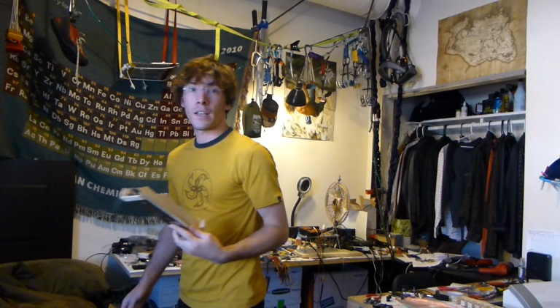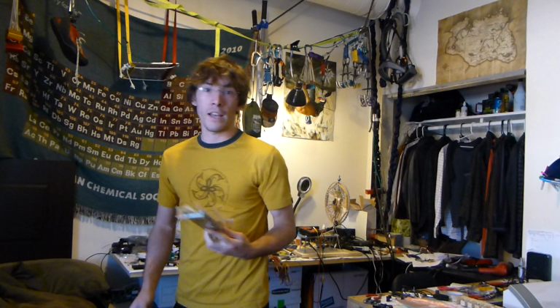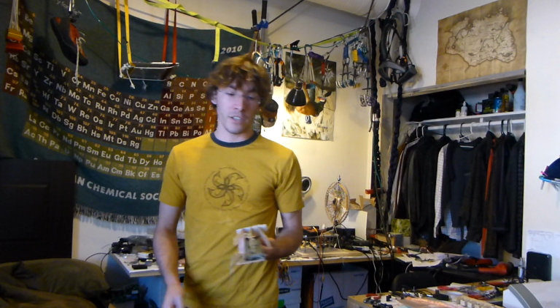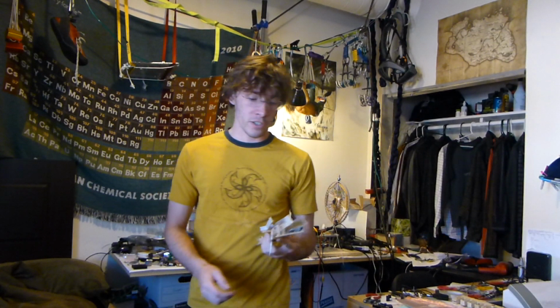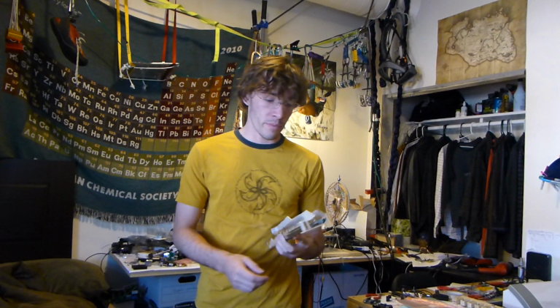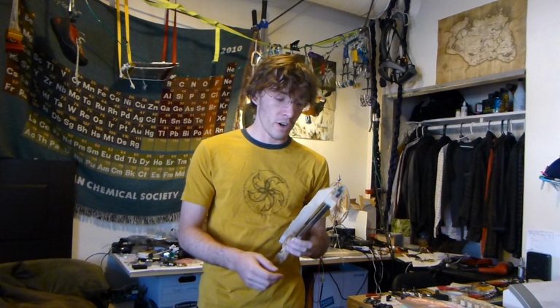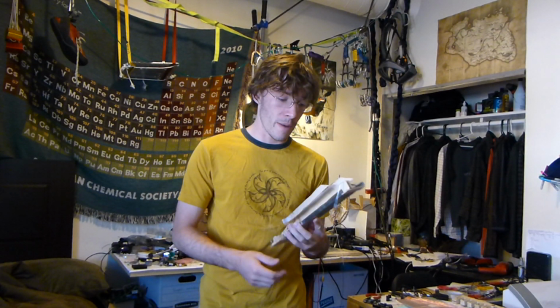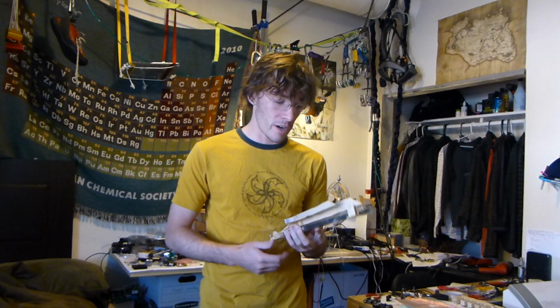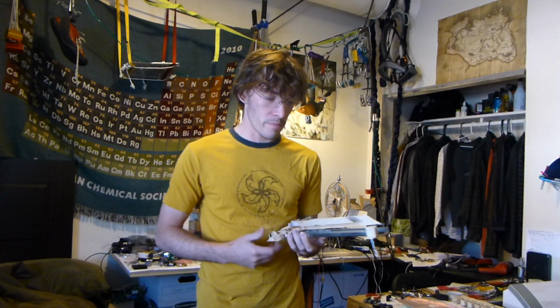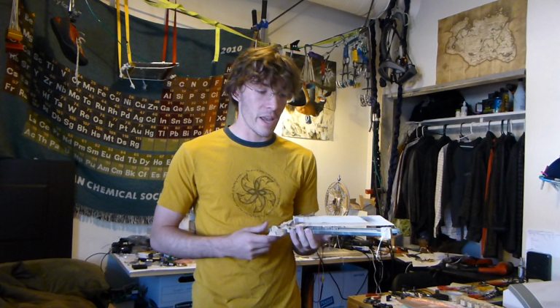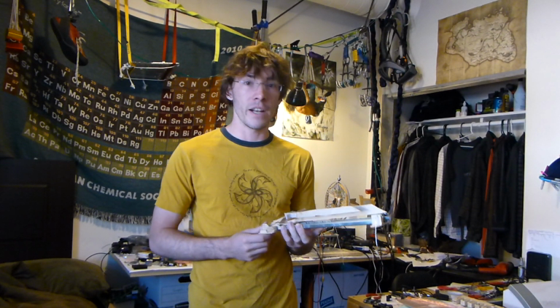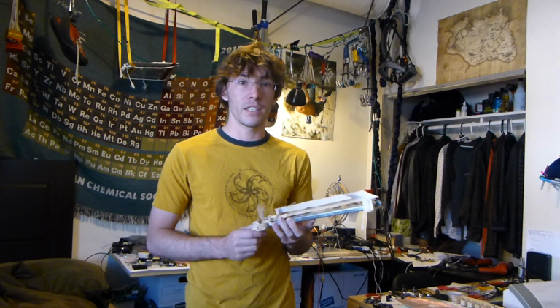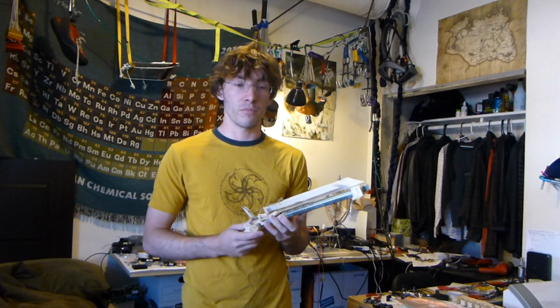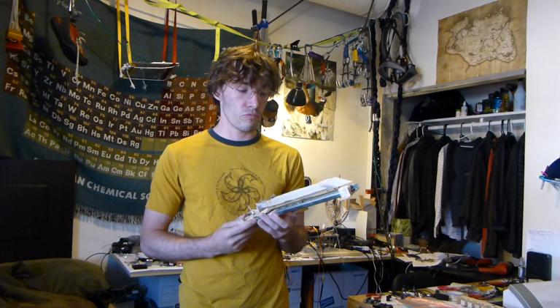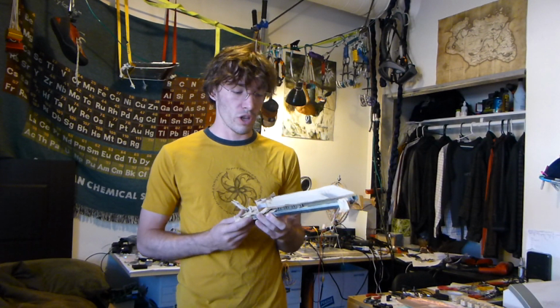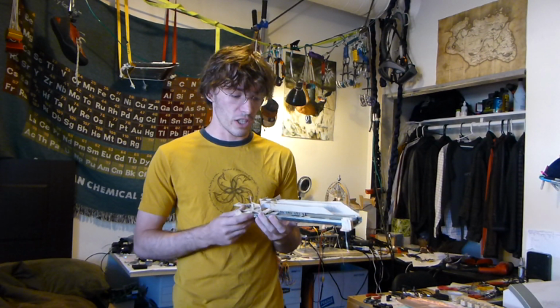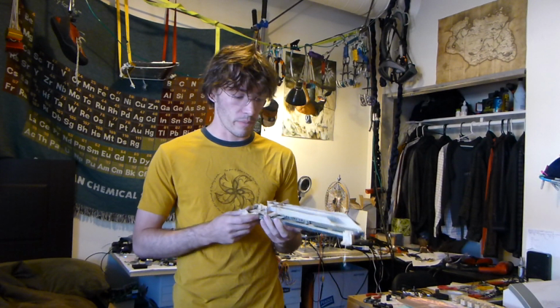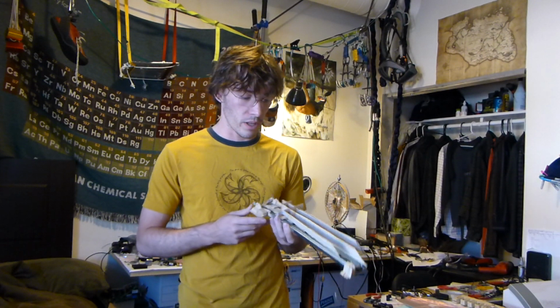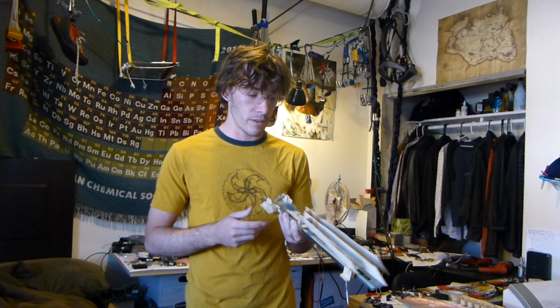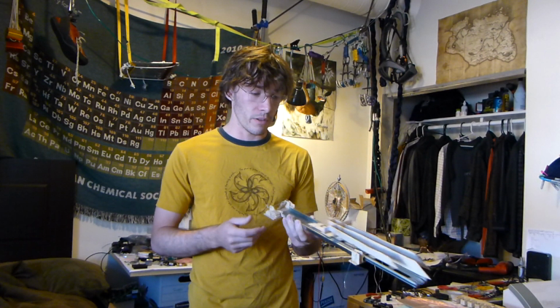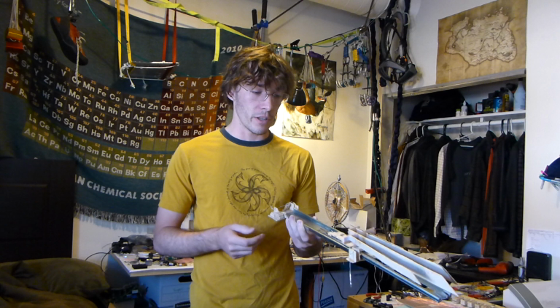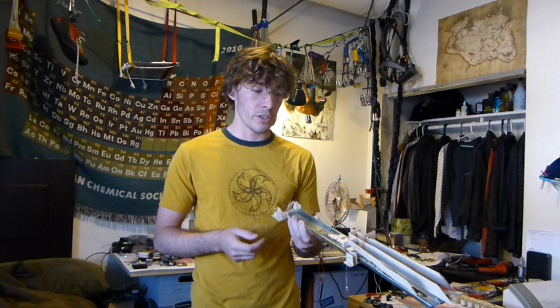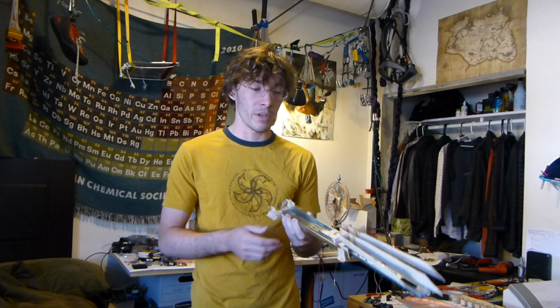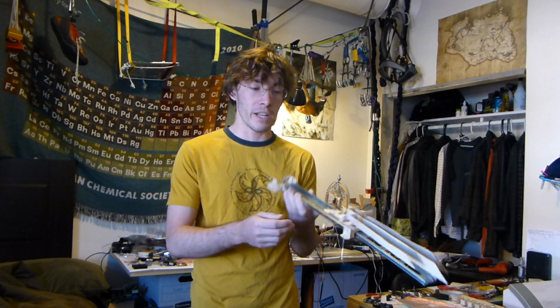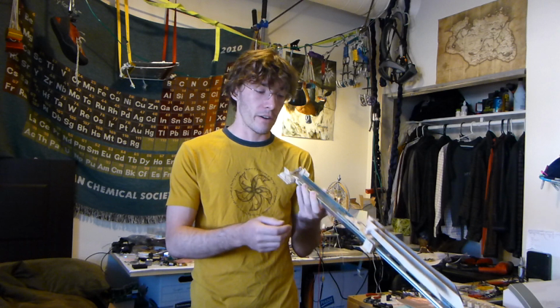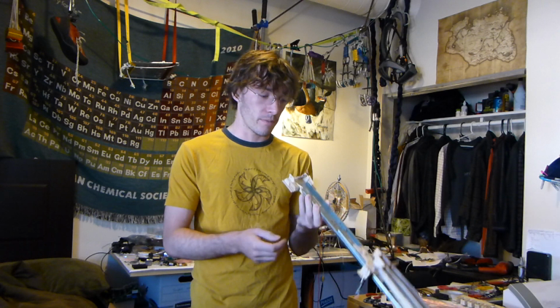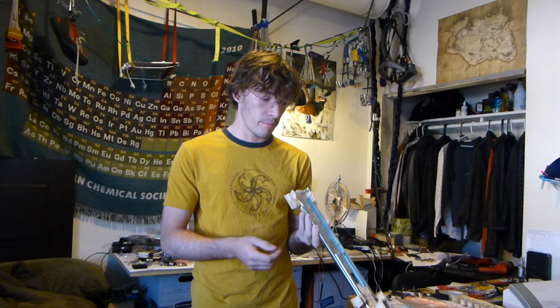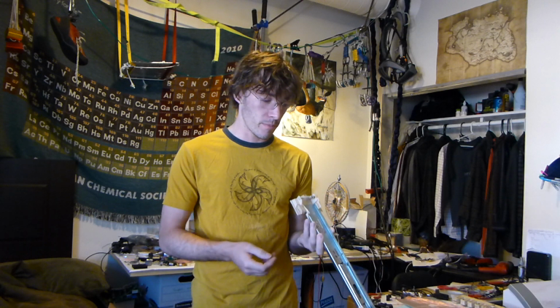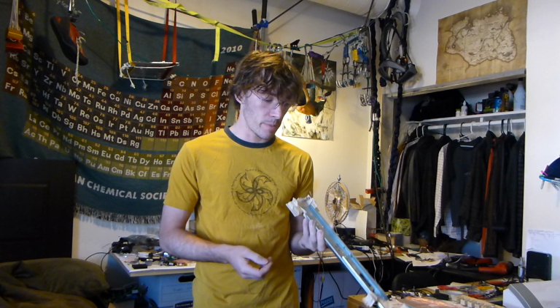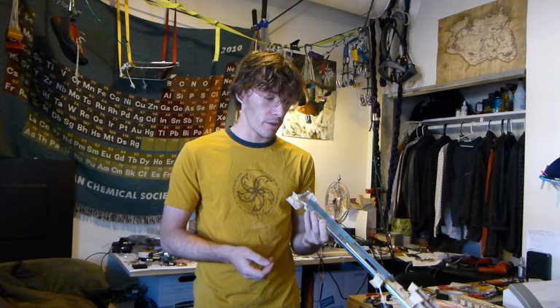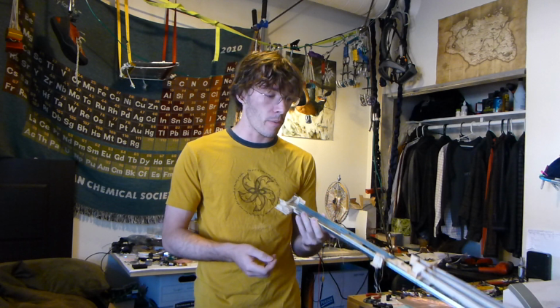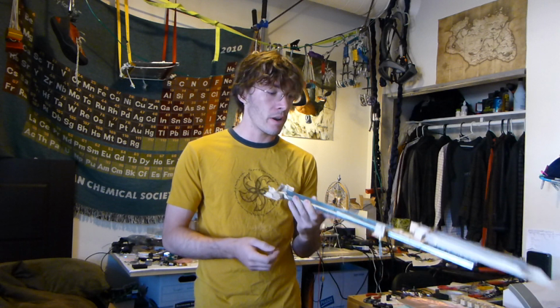Okay, so here's the prototype I just made. It's really simple. I literally just put it together, spur of the moment.